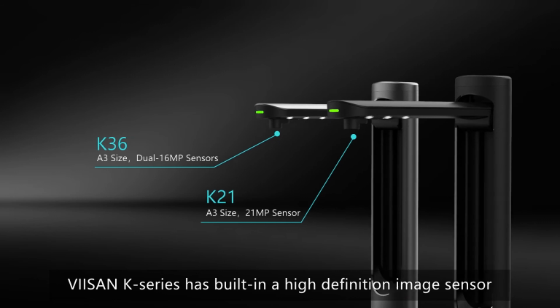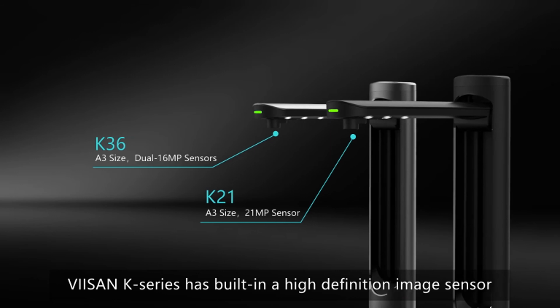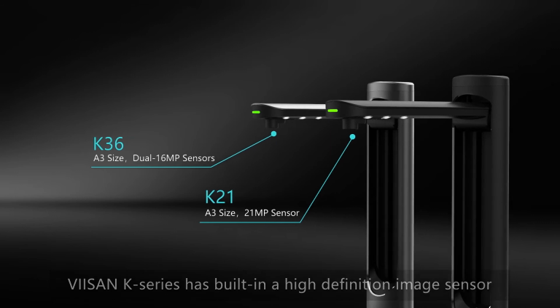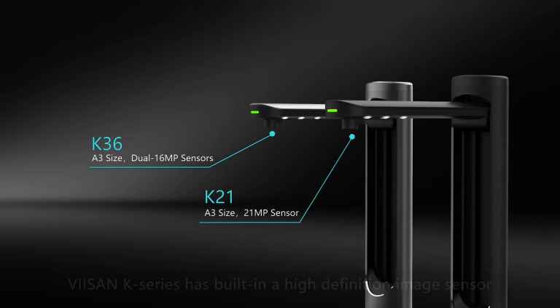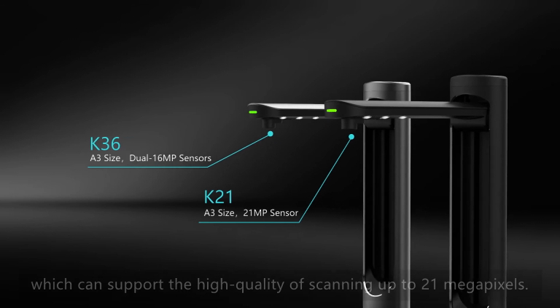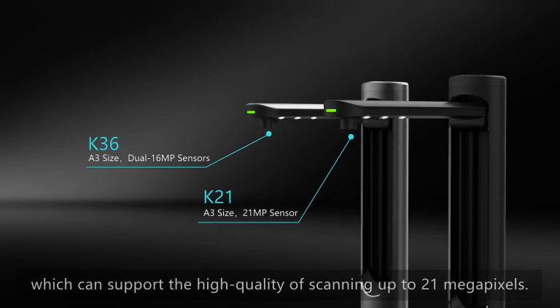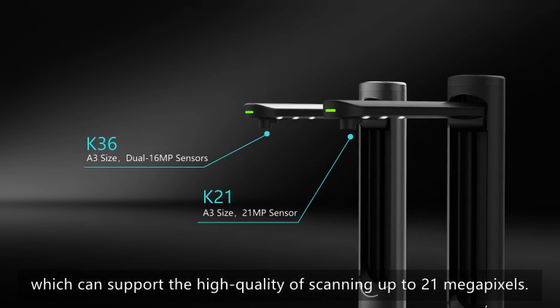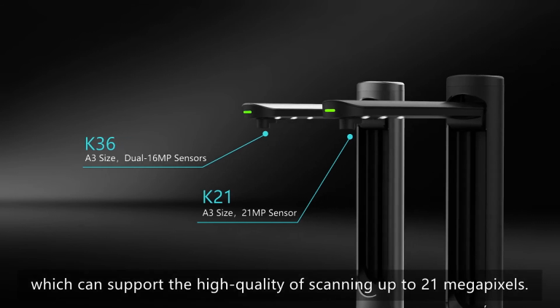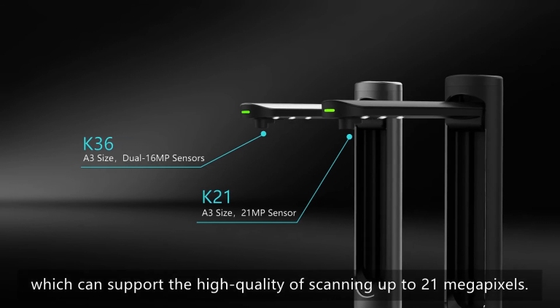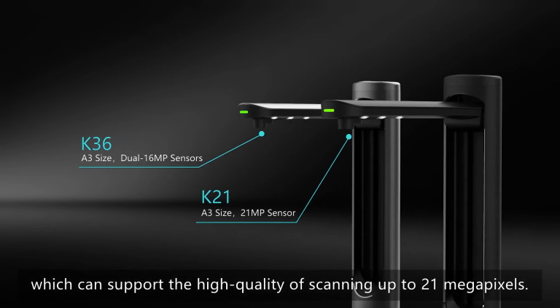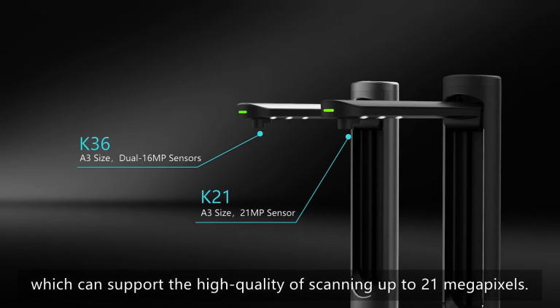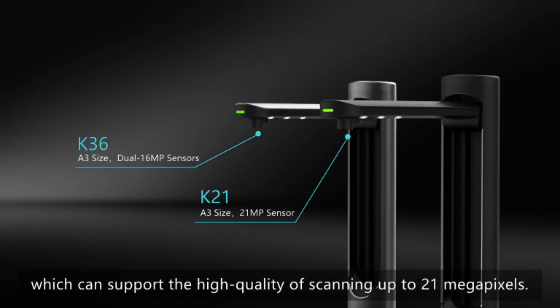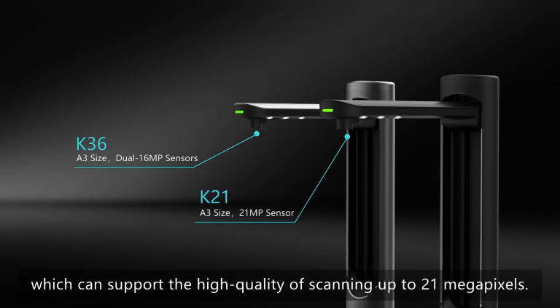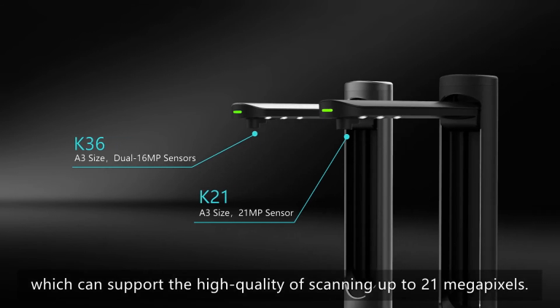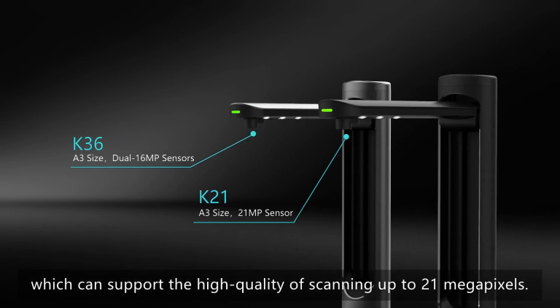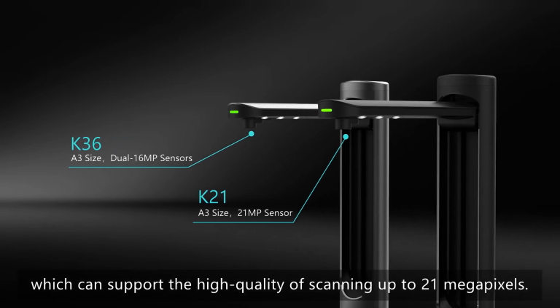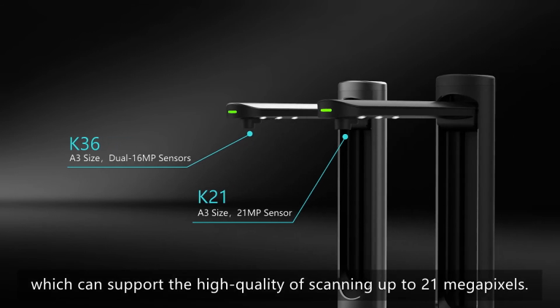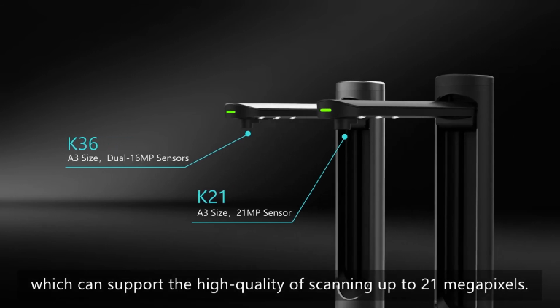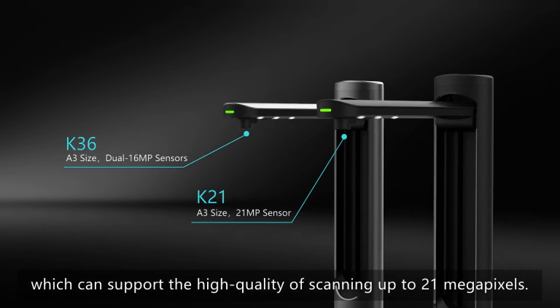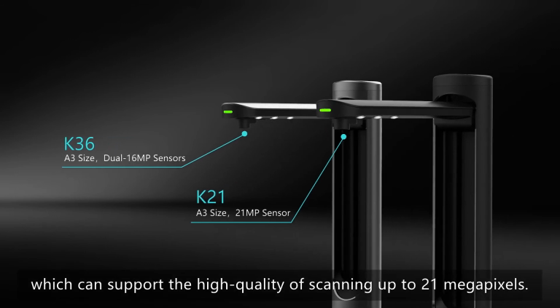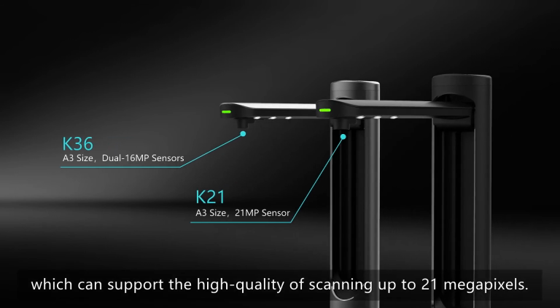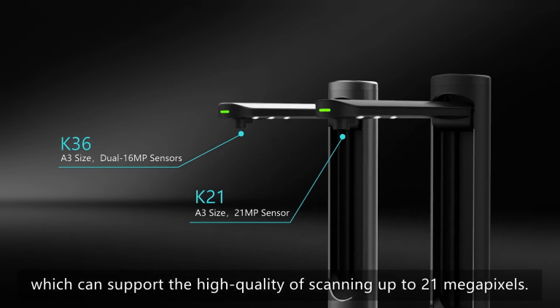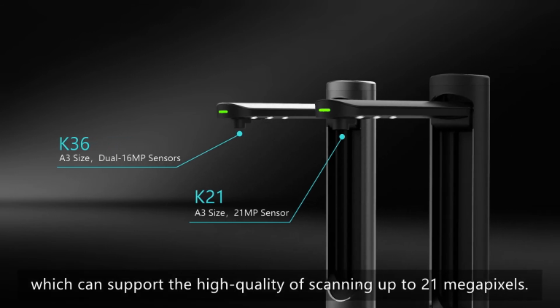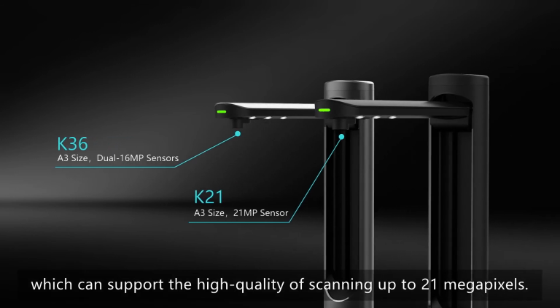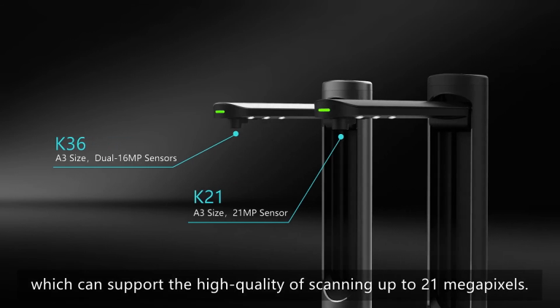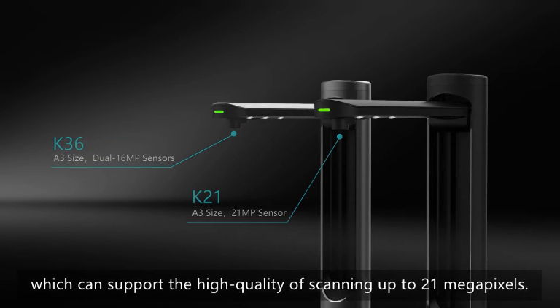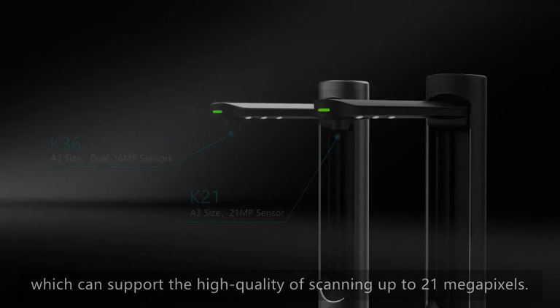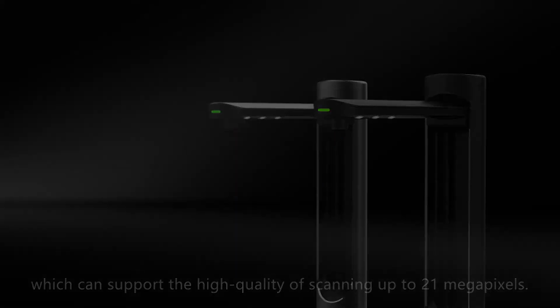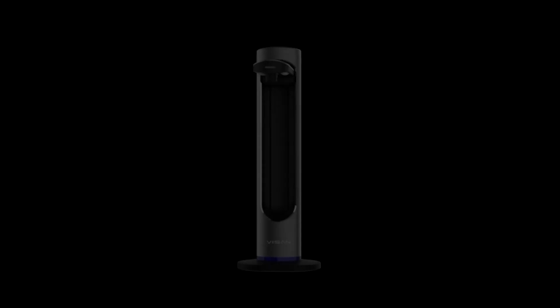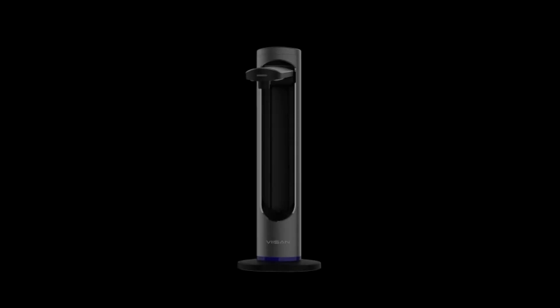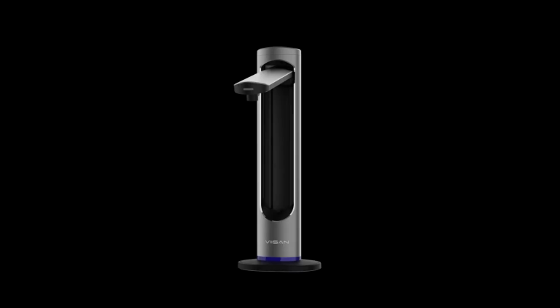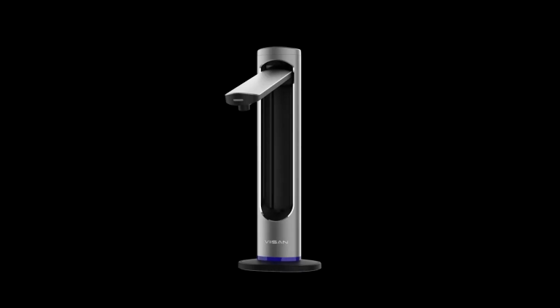The adjustable multi-level lamp allows you to switch brightness according to the environment. The V-Sign K-Series has a built-in high-definition image sensor which can support high quality scanning up to 21 megapixels.